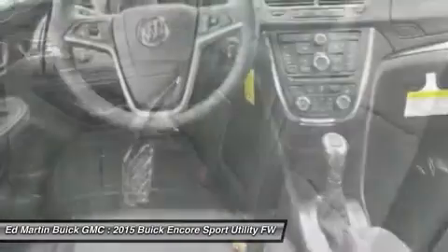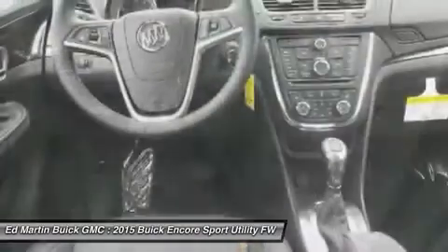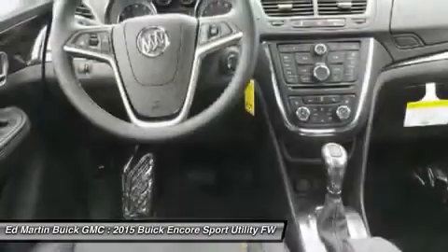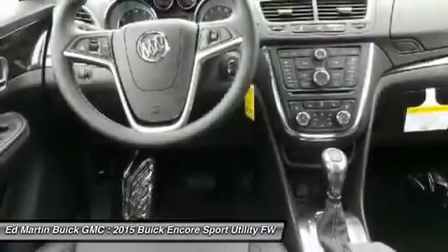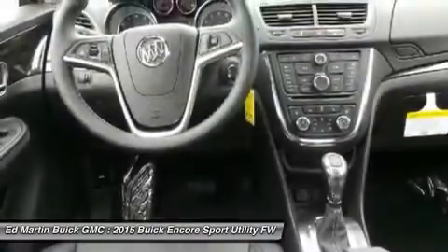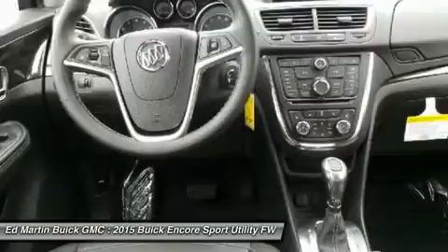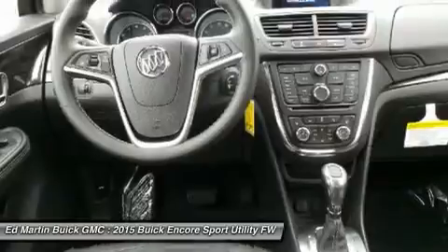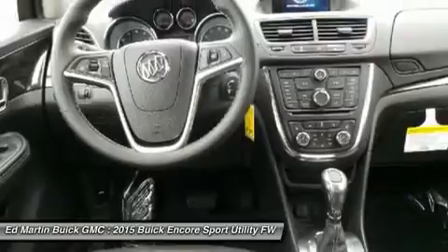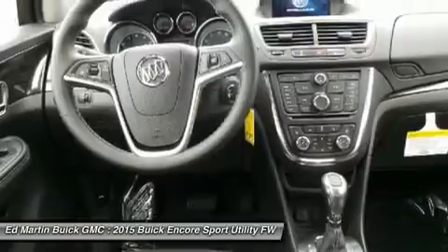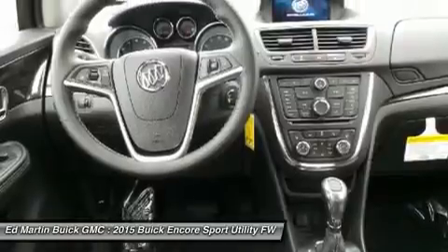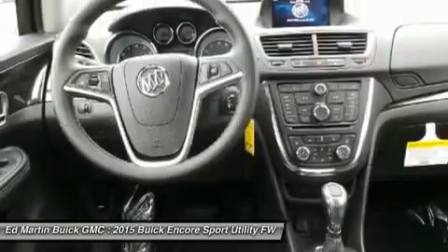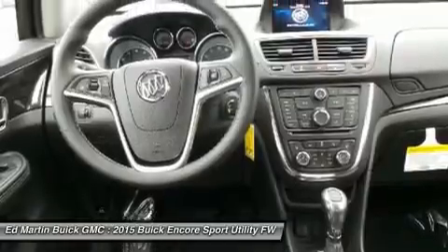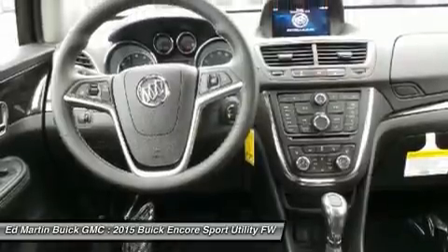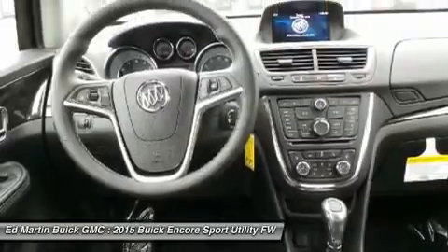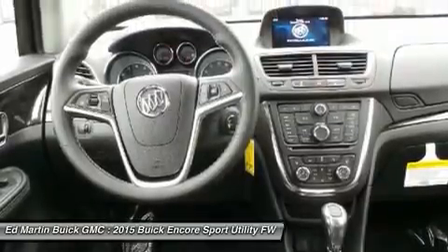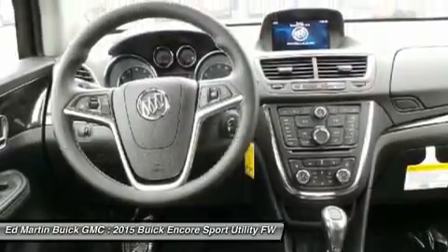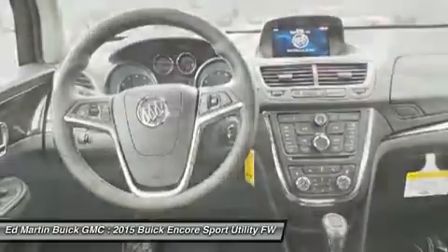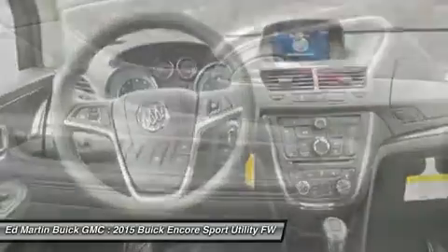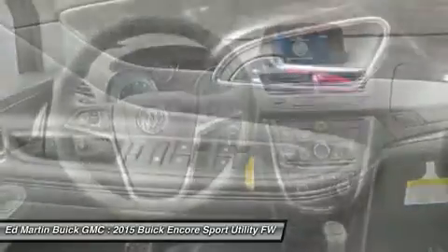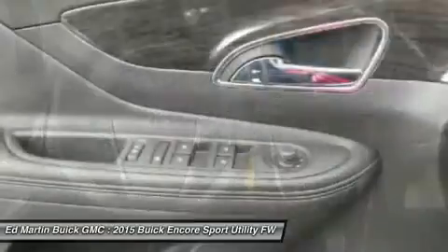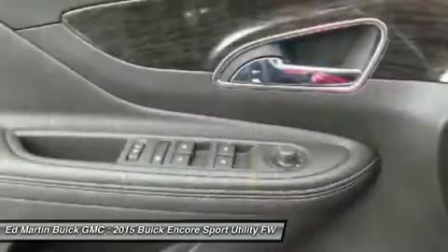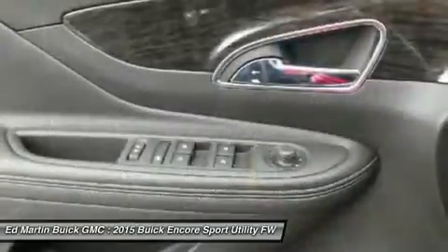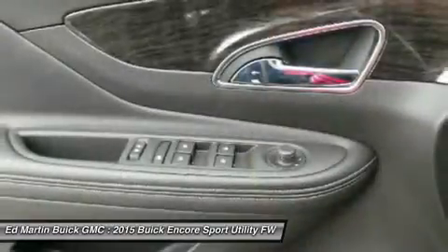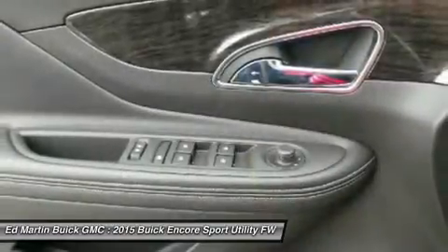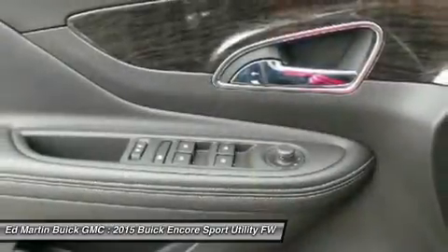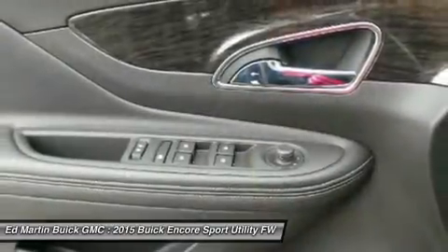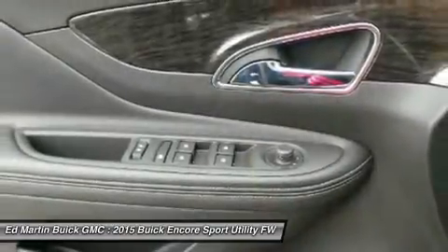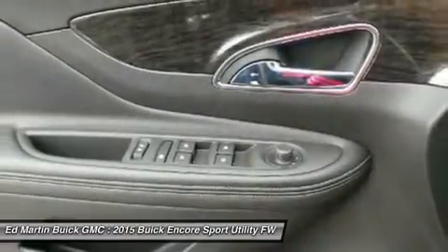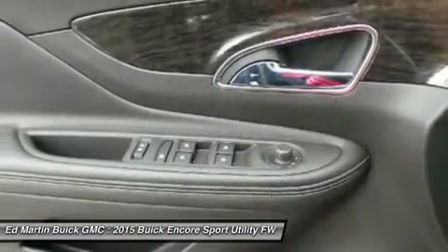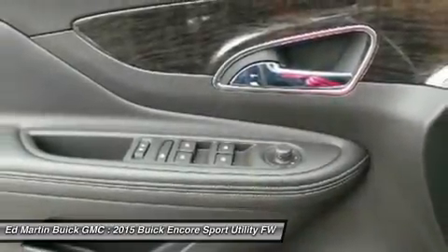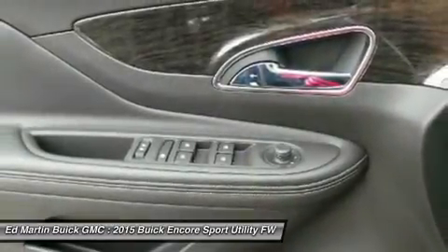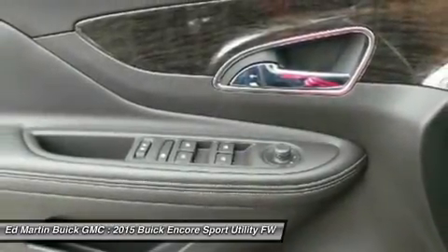Bluetooth, power steering, adjustable steering wheel, cruise control, aluminum wheels.